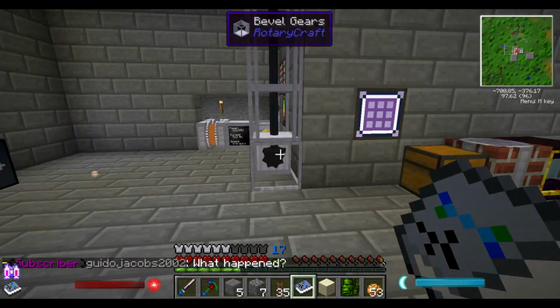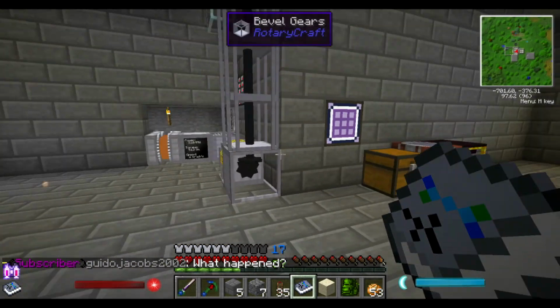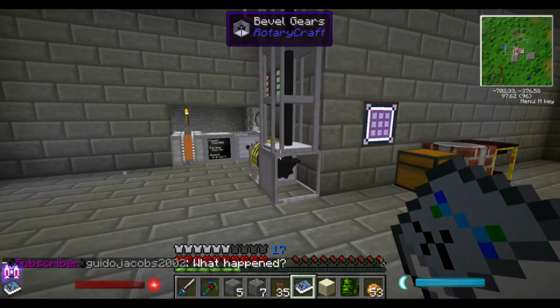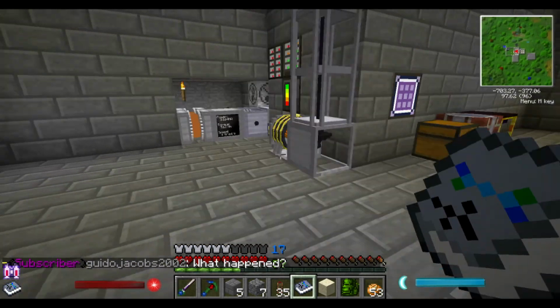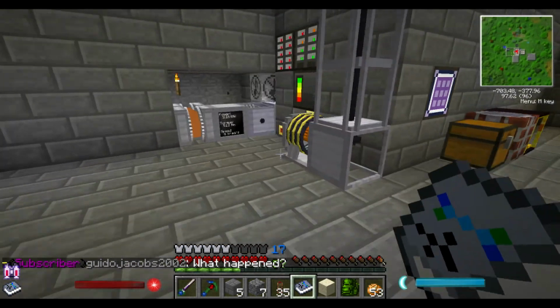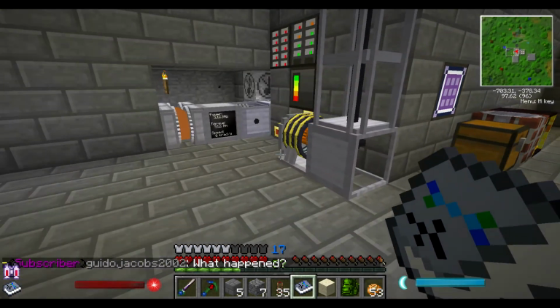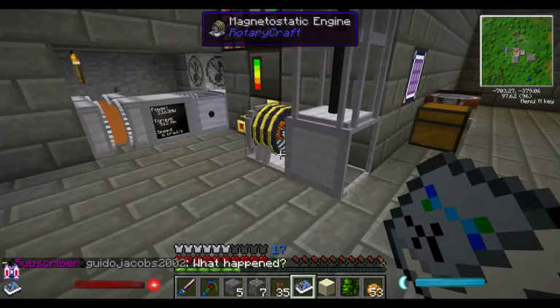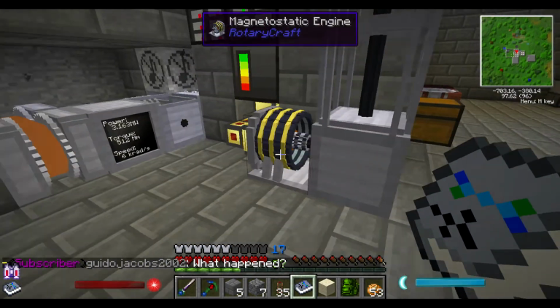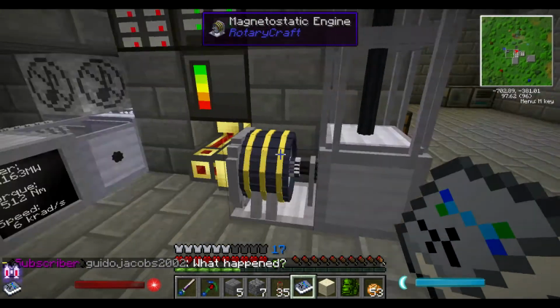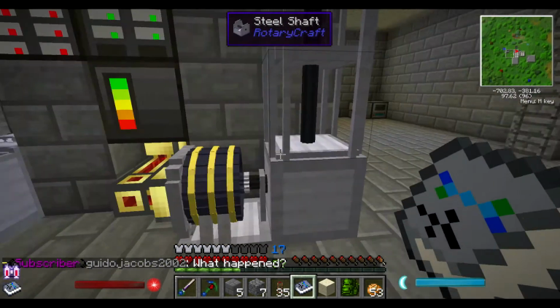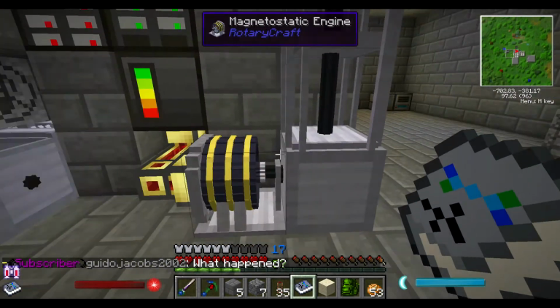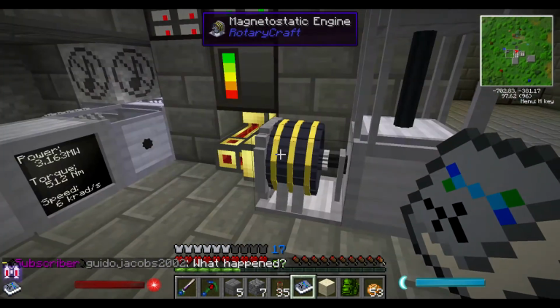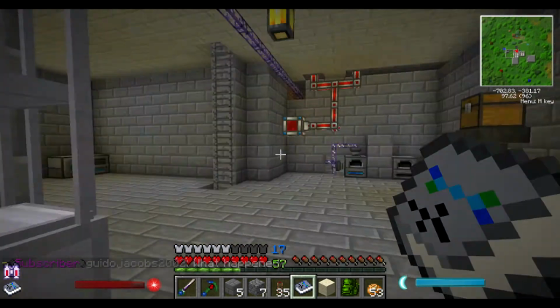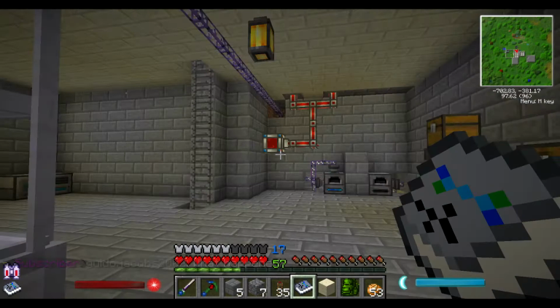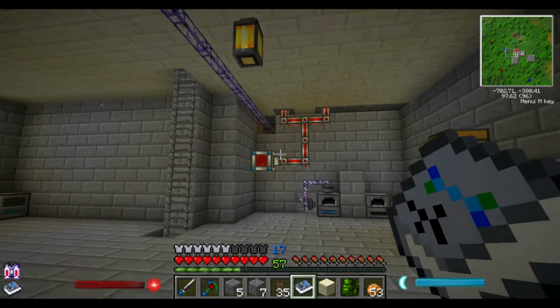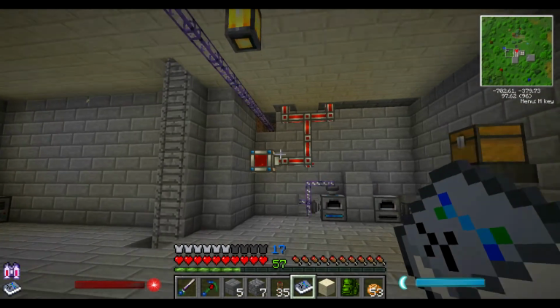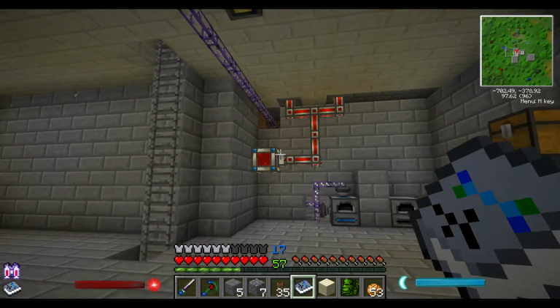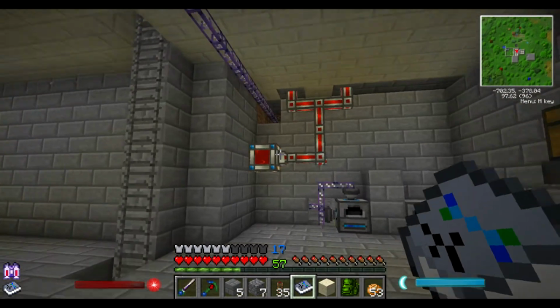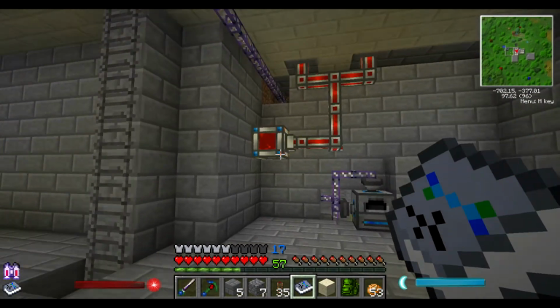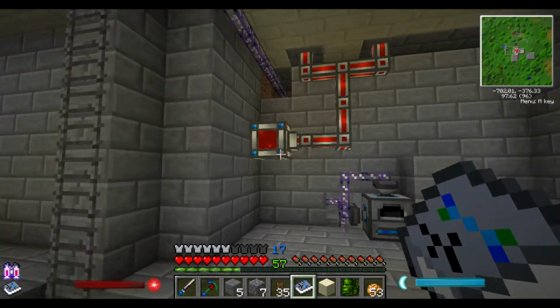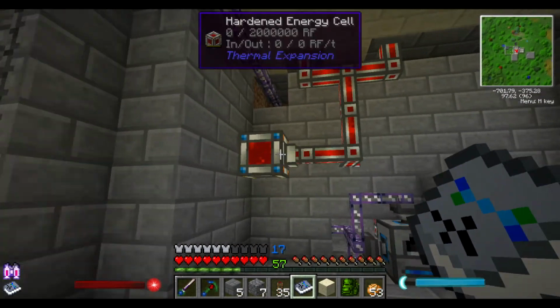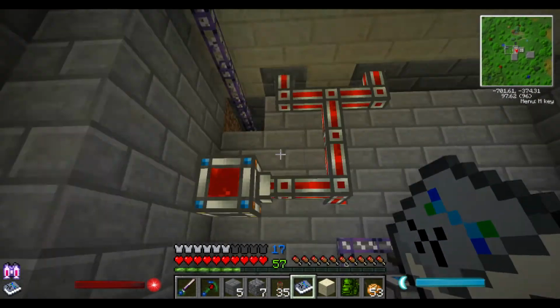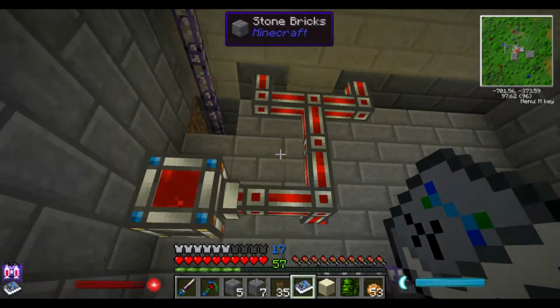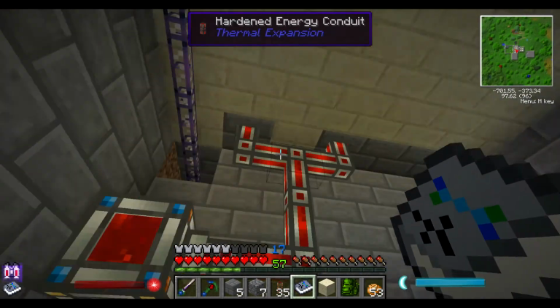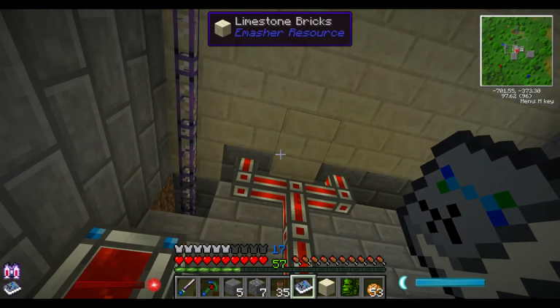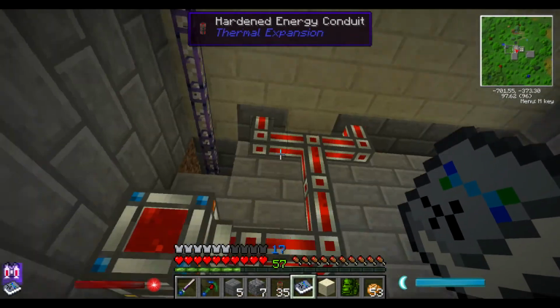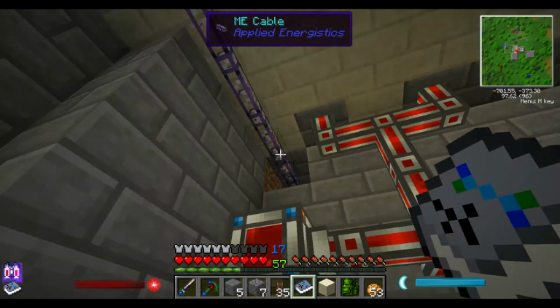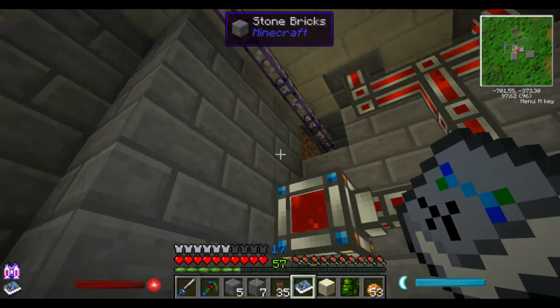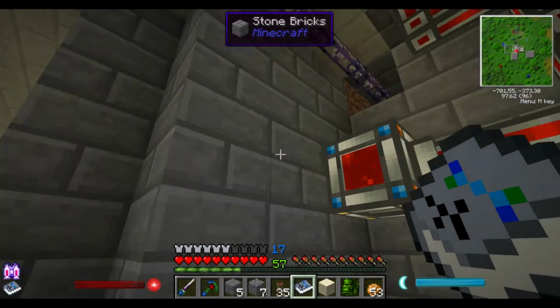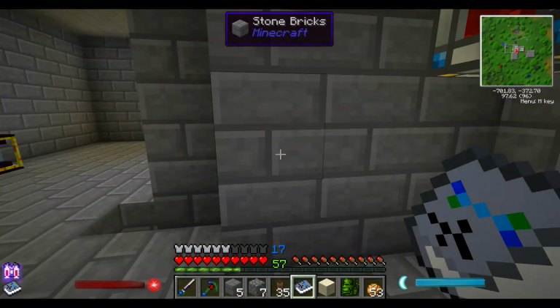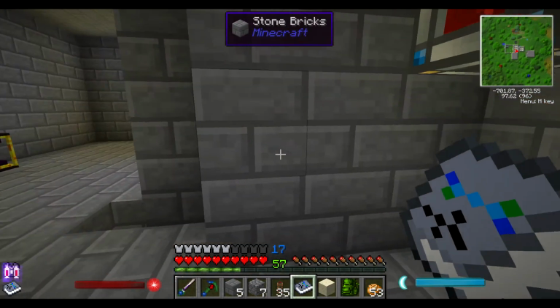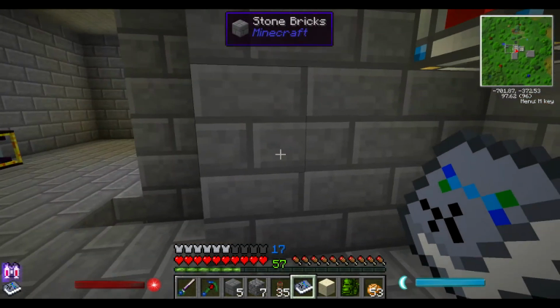Things like our fermenter, which still only require 1 kilowatt — a DC electric engine will still work just fine. So now what we need to do is worry about getting the power over here to these machines.